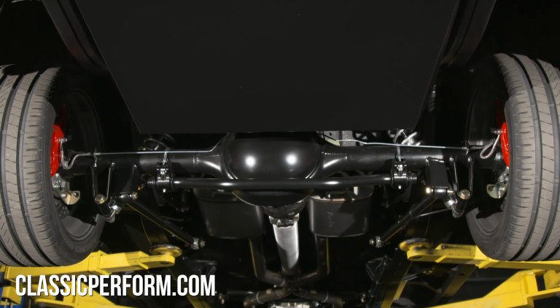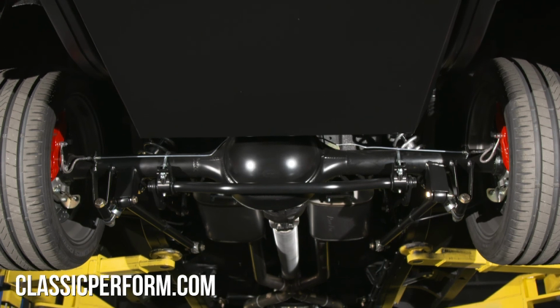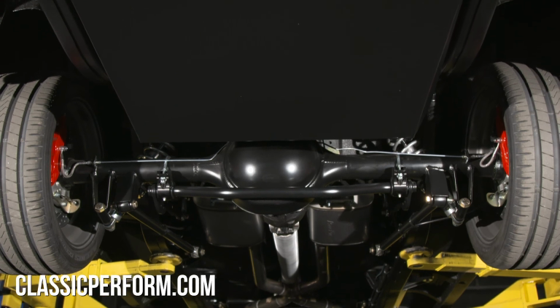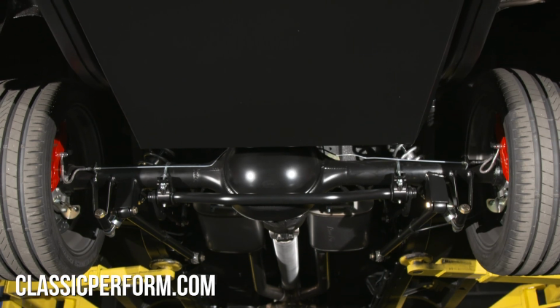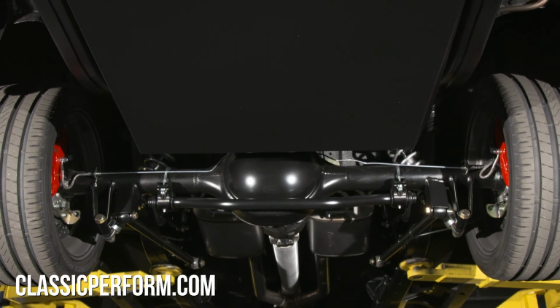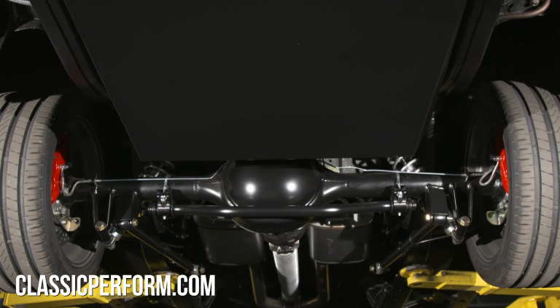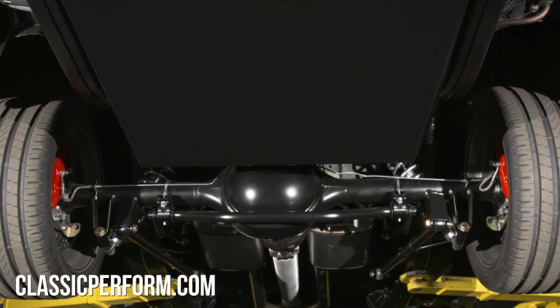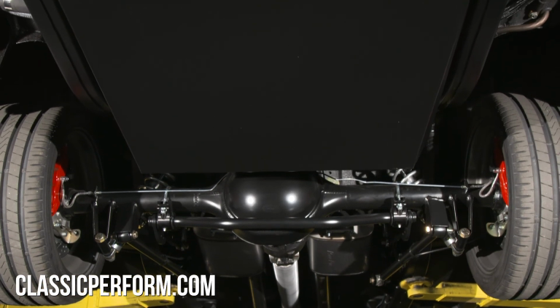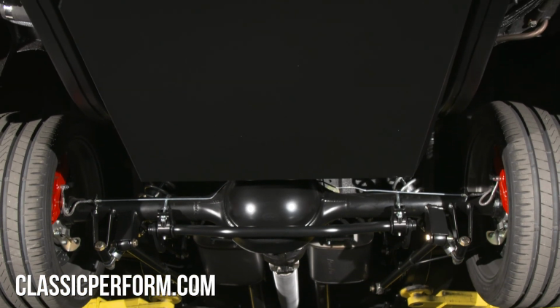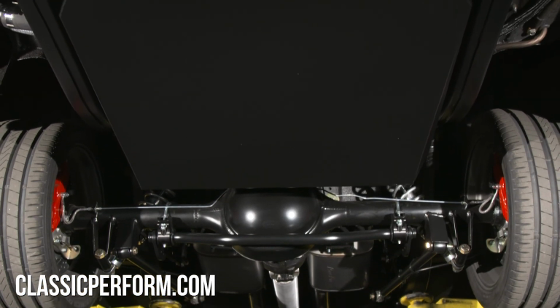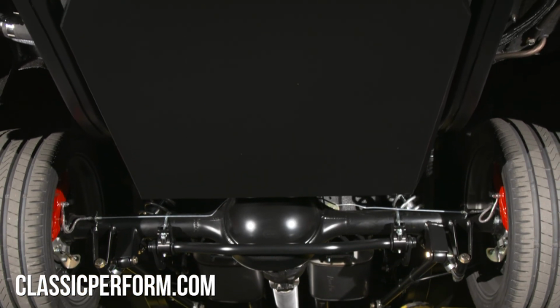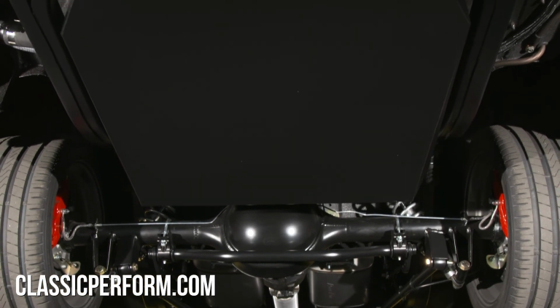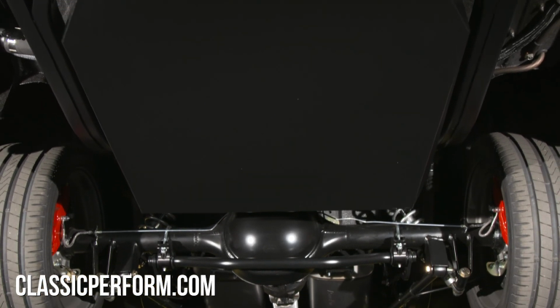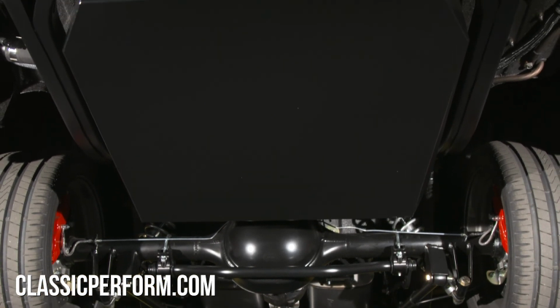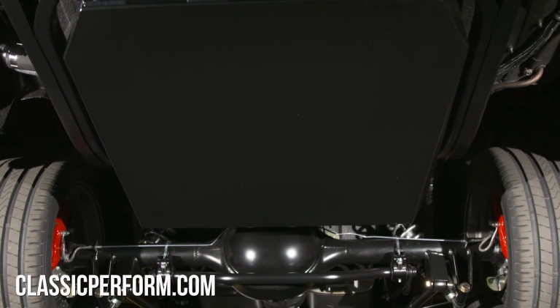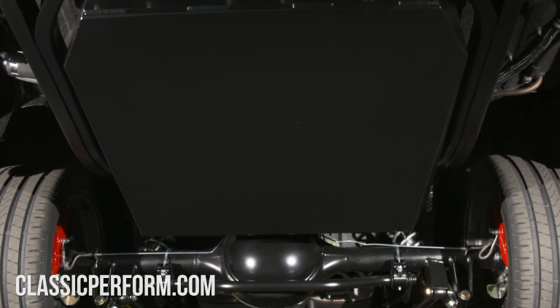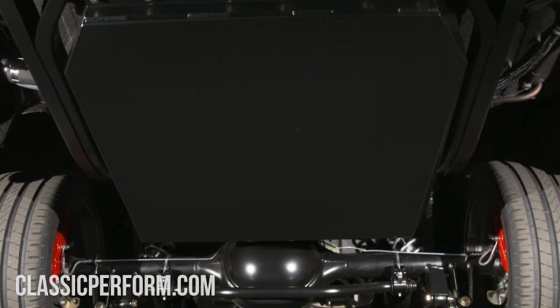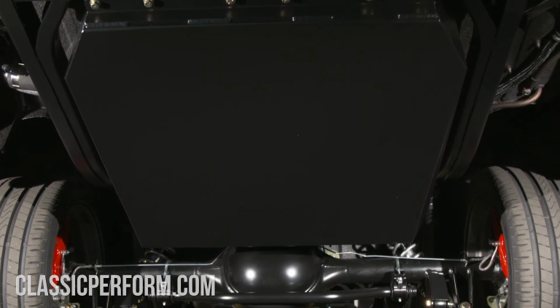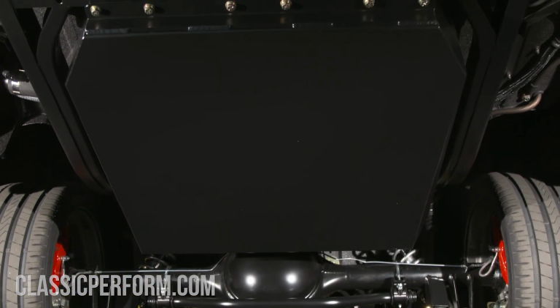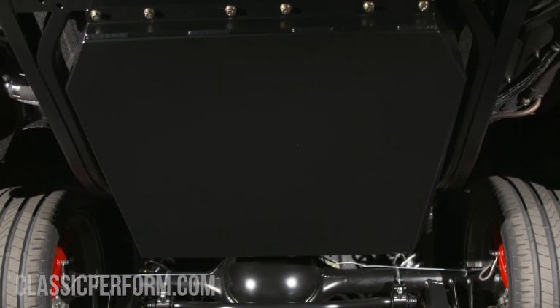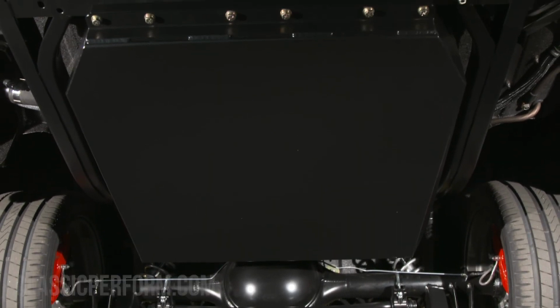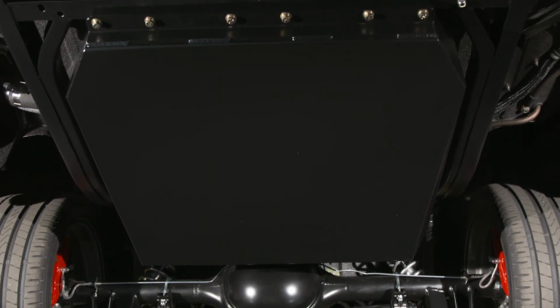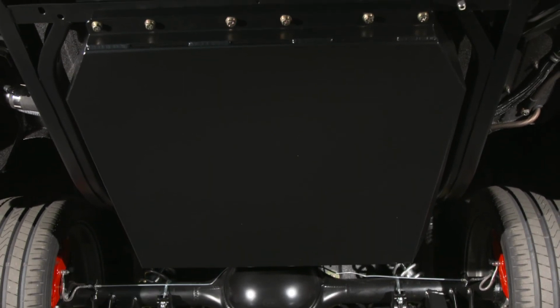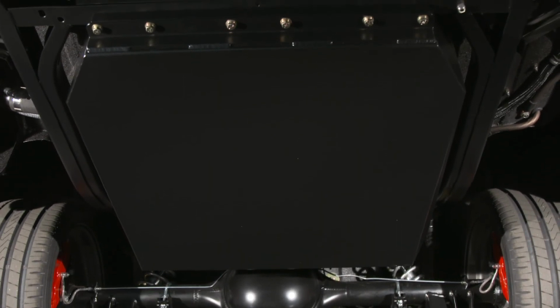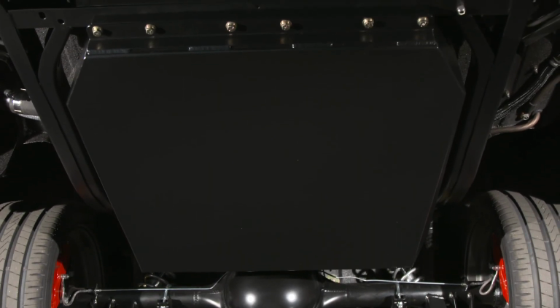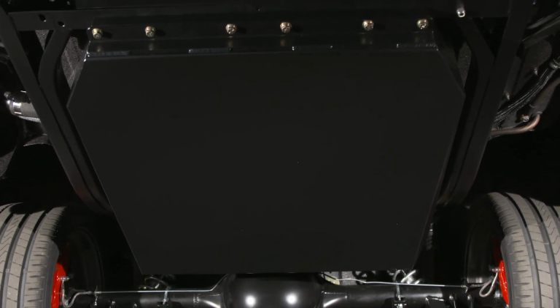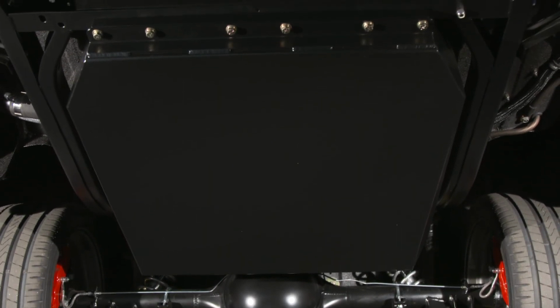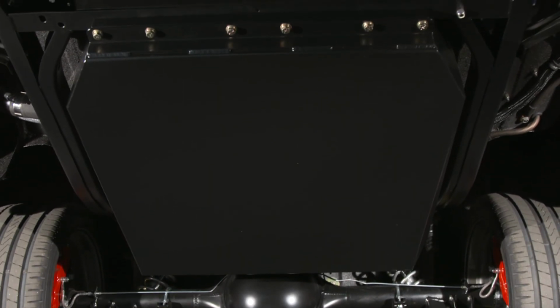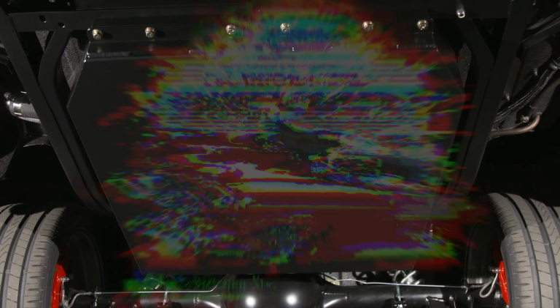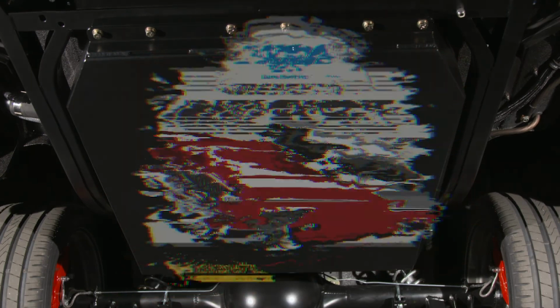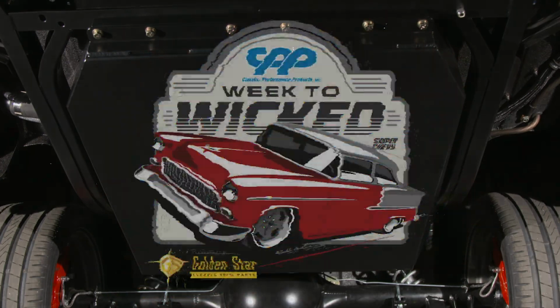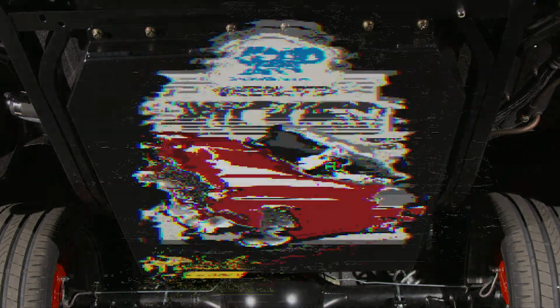It's a really complete kit, pretty much straight bolt-on. Let's get these parts out there so we can try to get them up under the car today. Let's get it in — let's go!